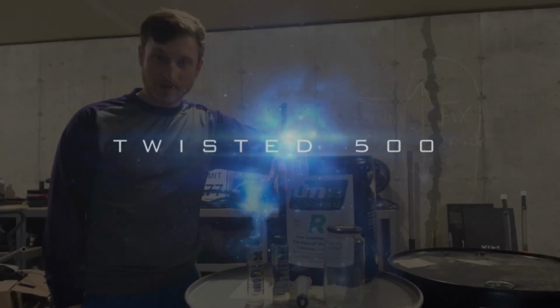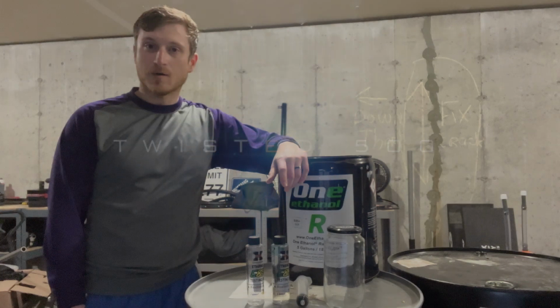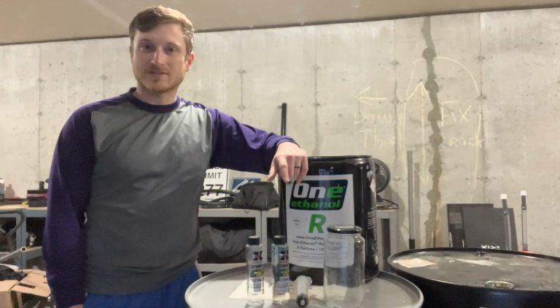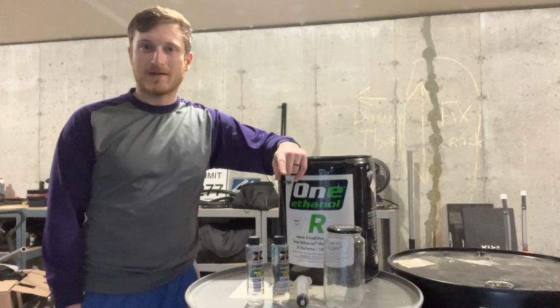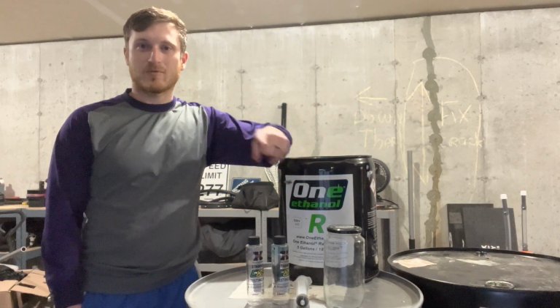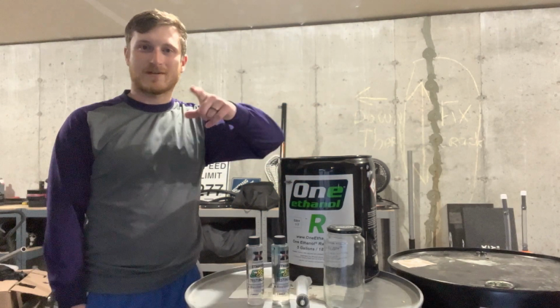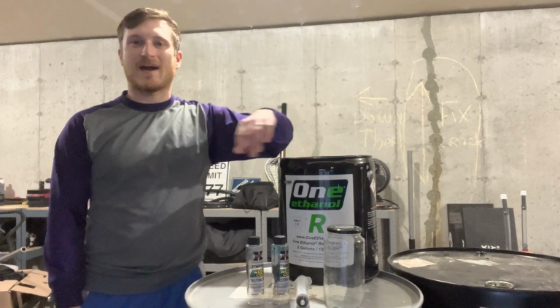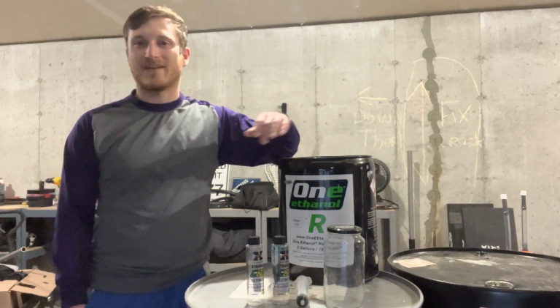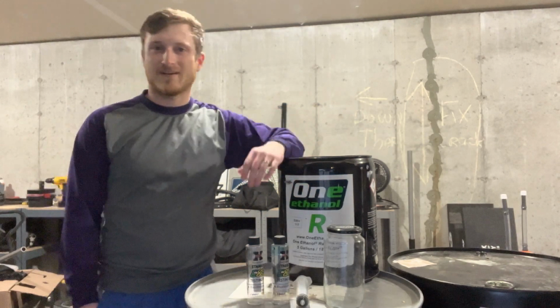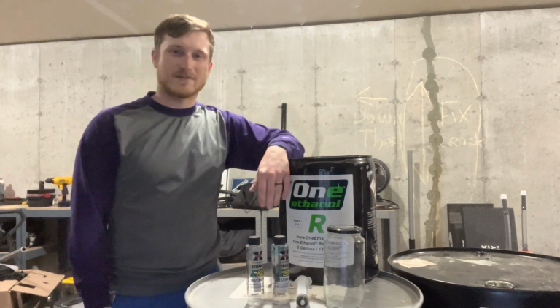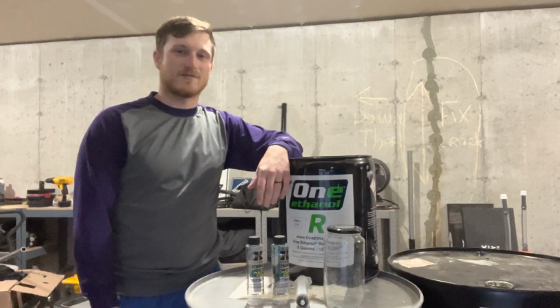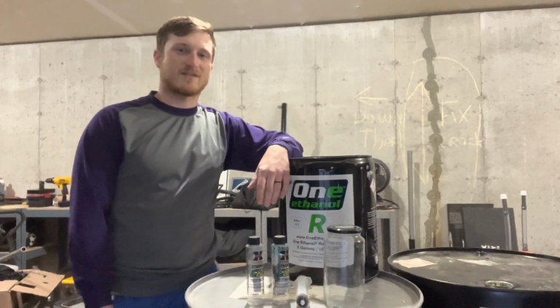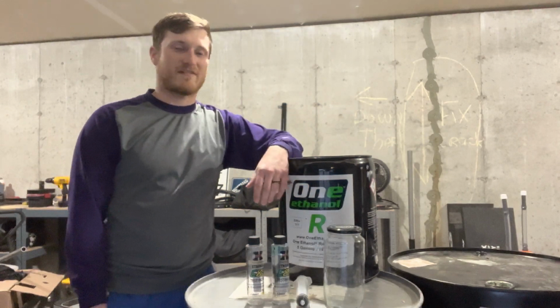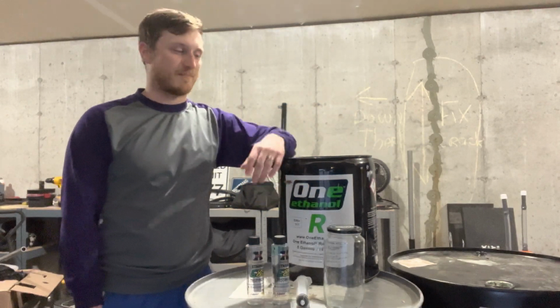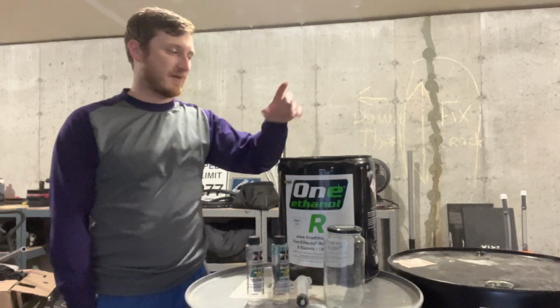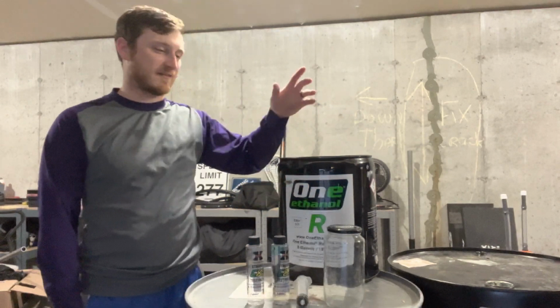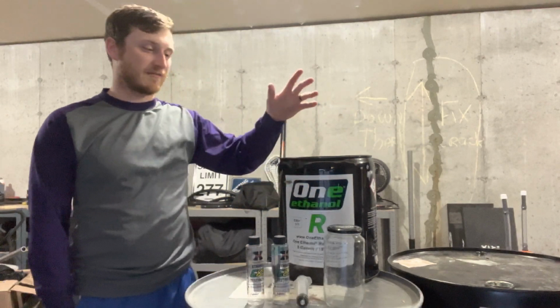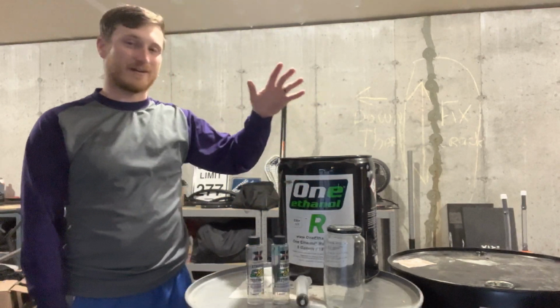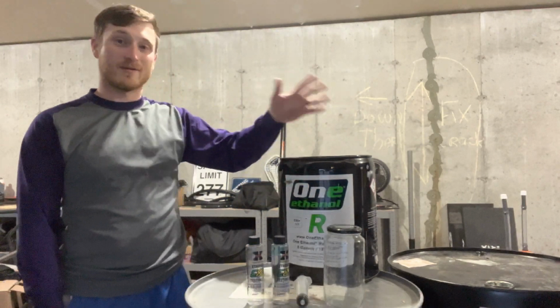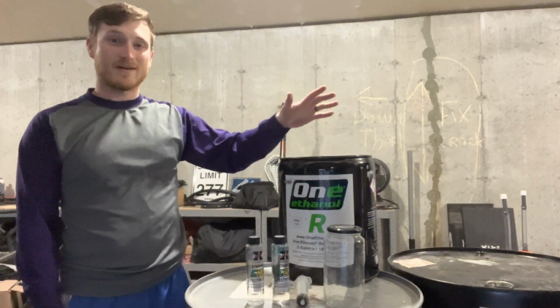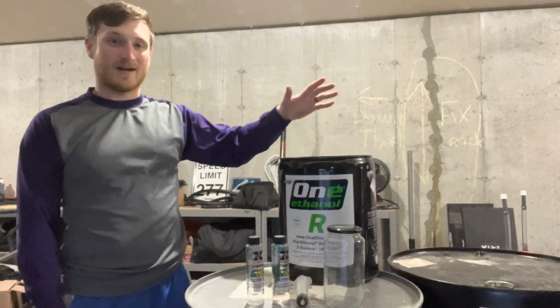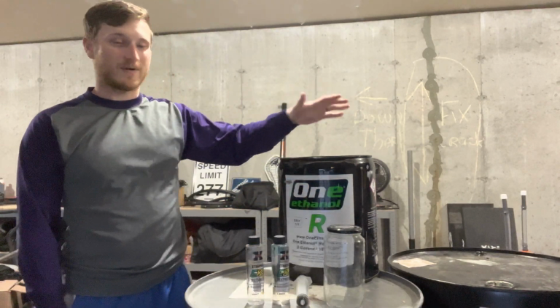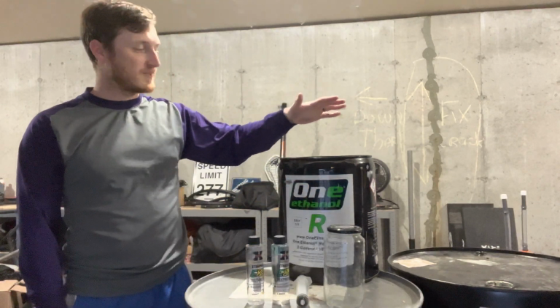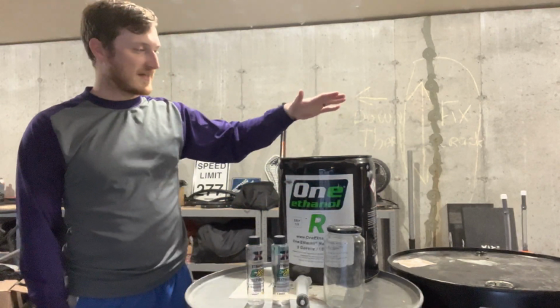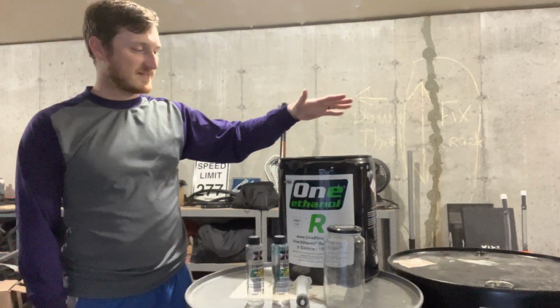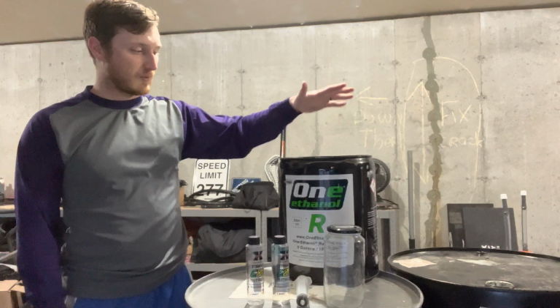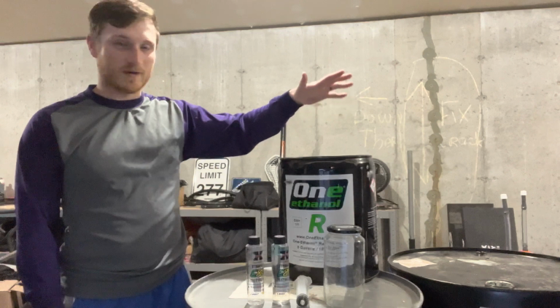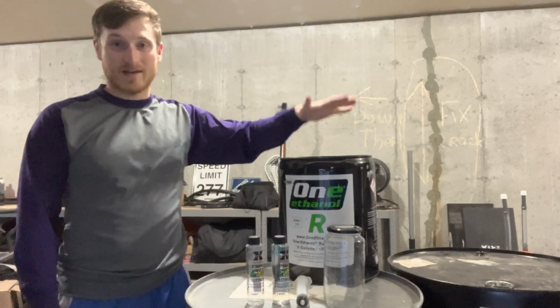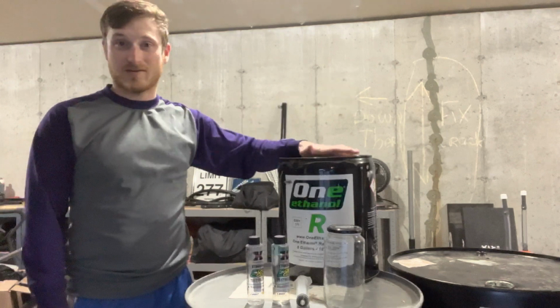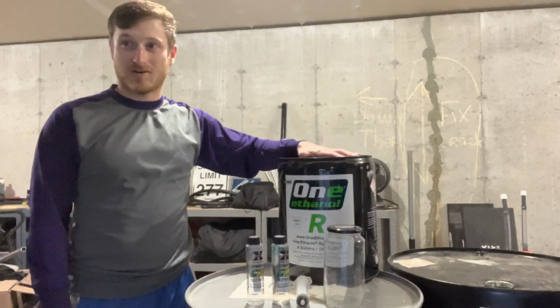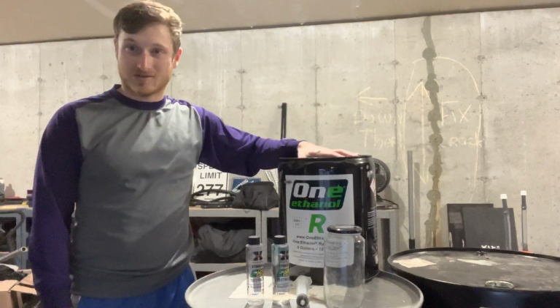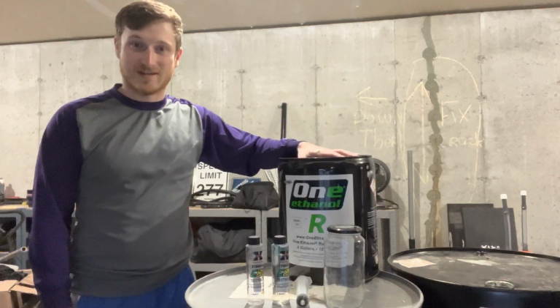What is up everyone? Kyle here, otherwise known as Twisted 500, back with another video. I'm going to be testing 1 Ethanol R today.